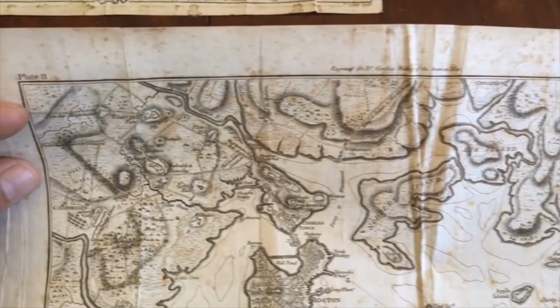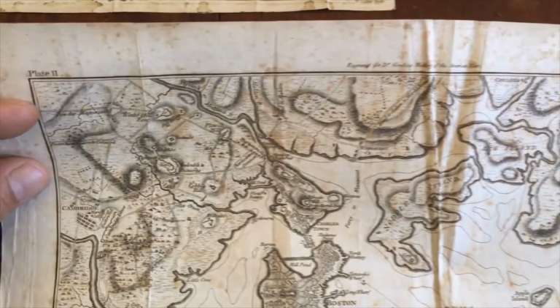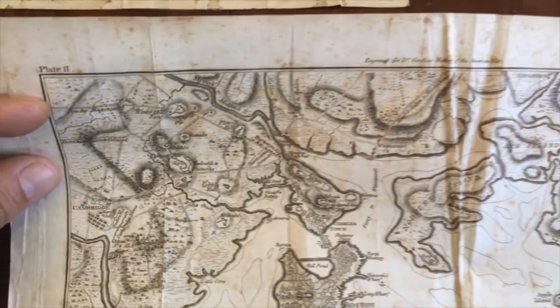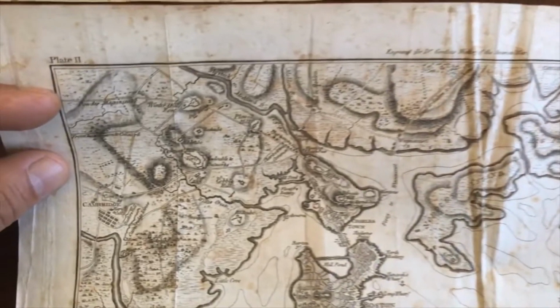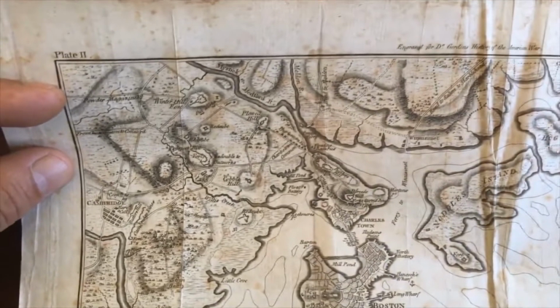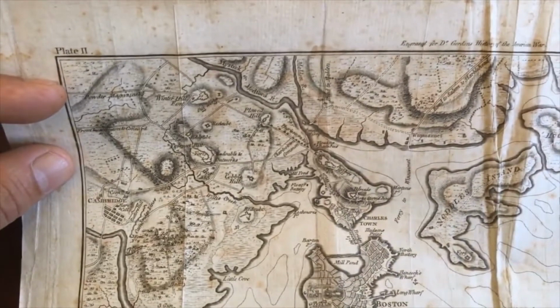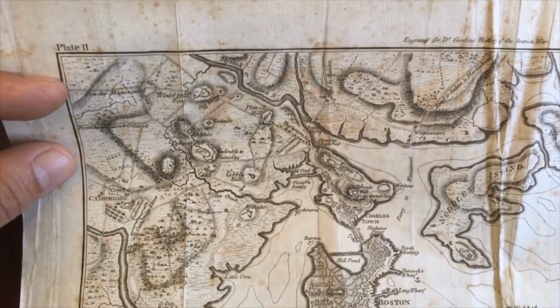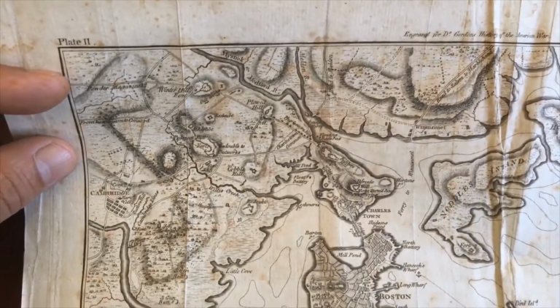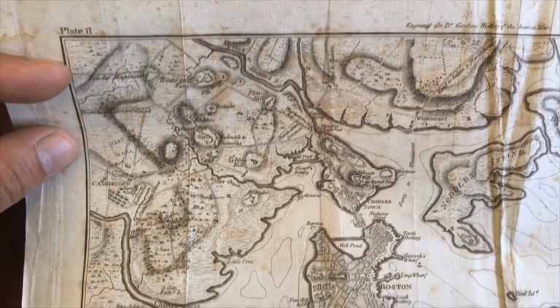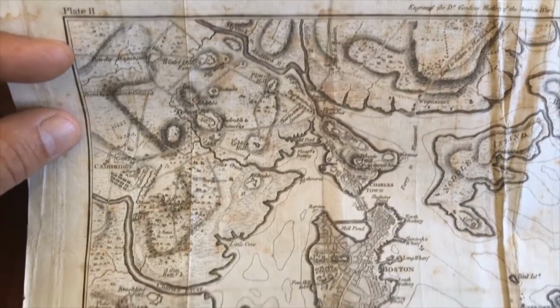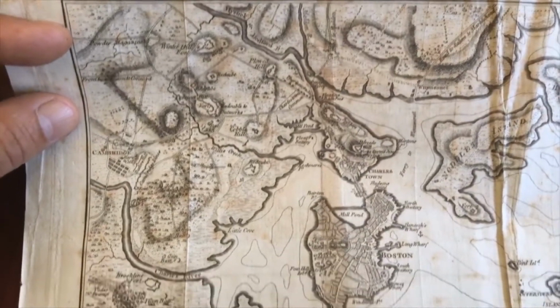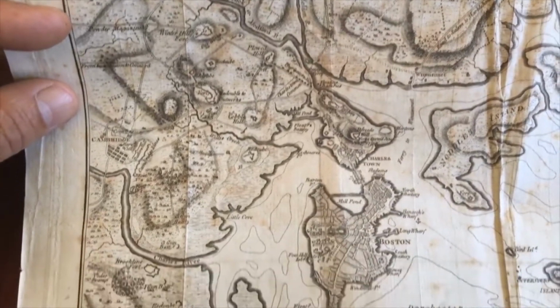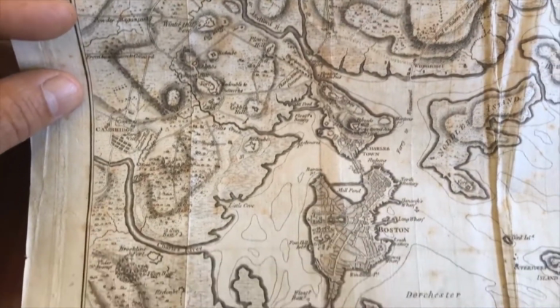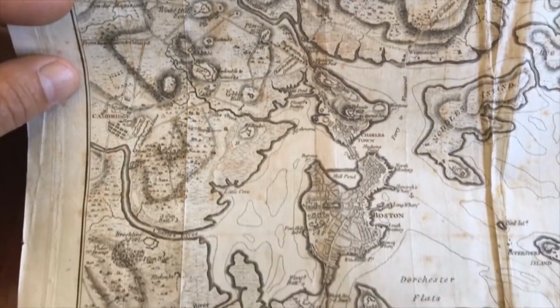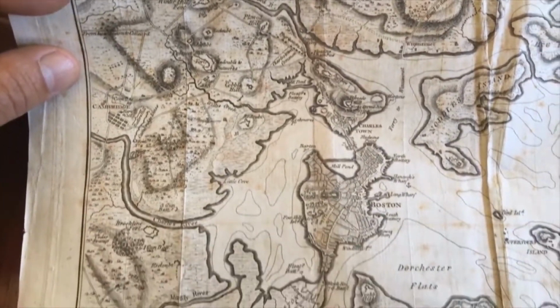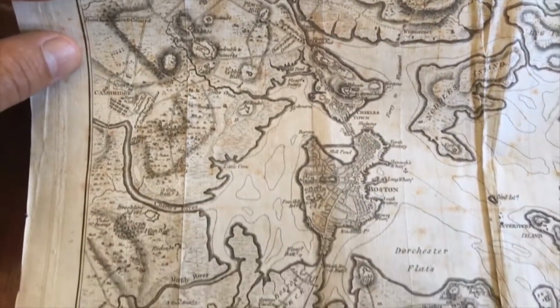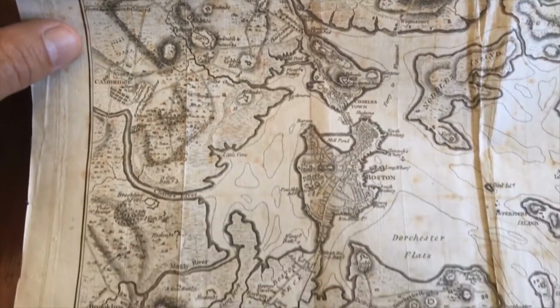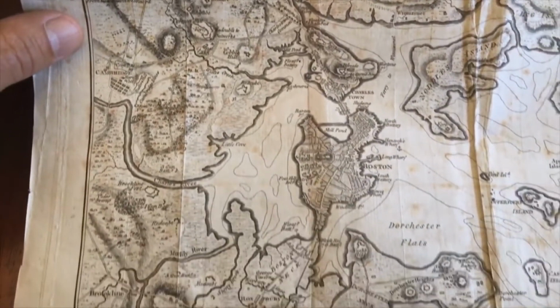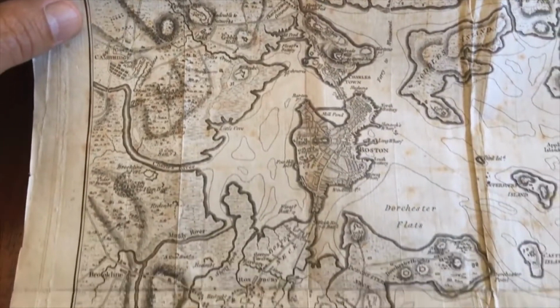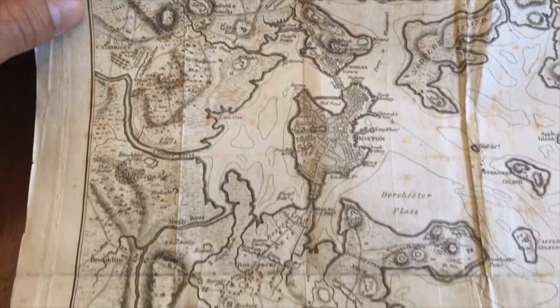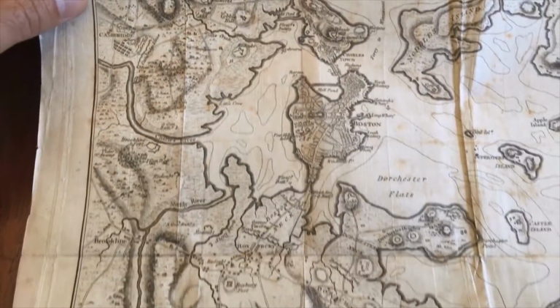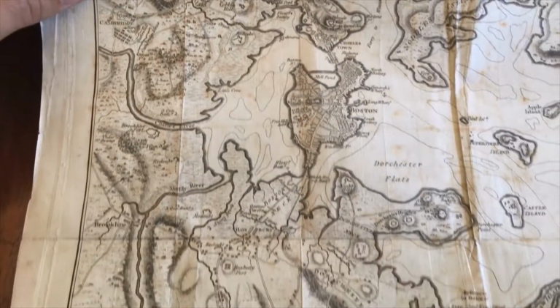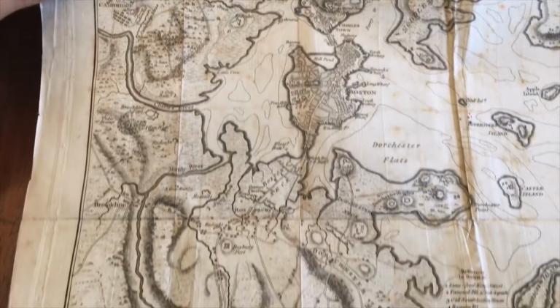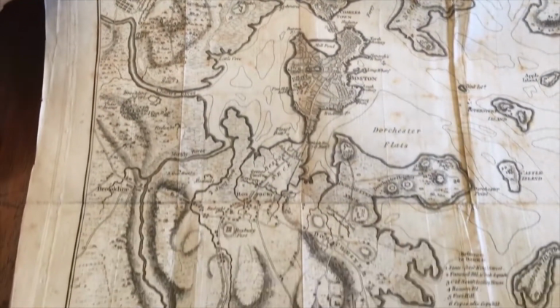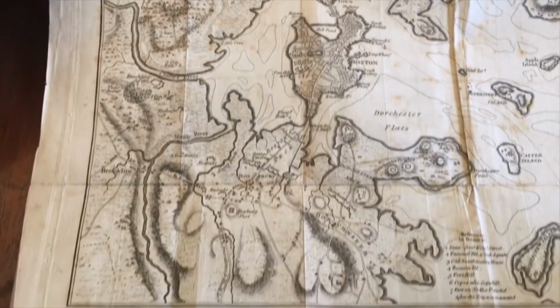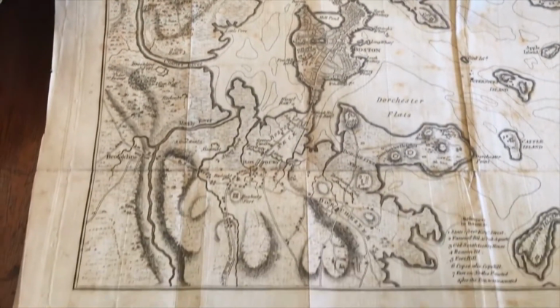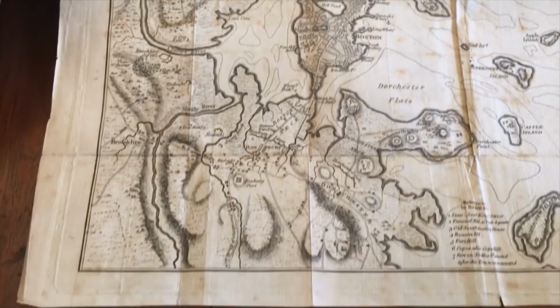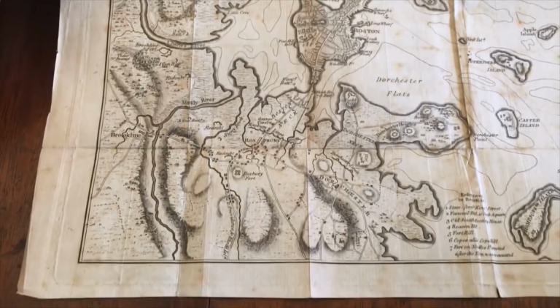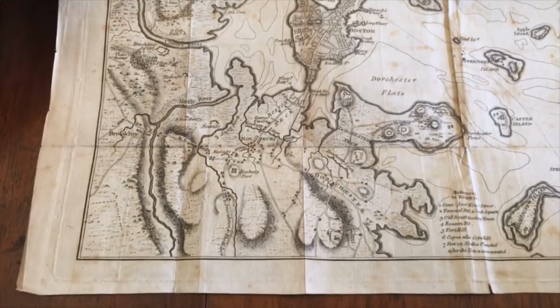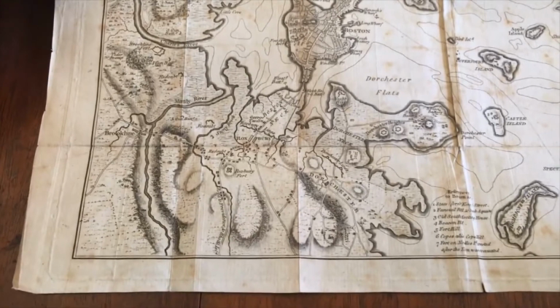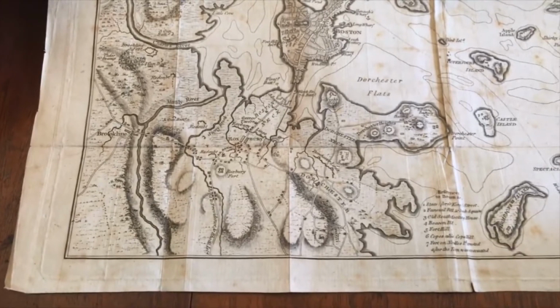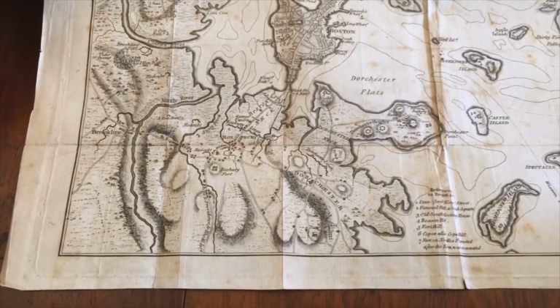It was produced in 1788 in London, engraved by T. Conder — Thomas Conder.